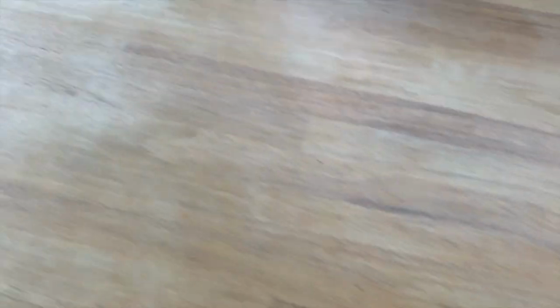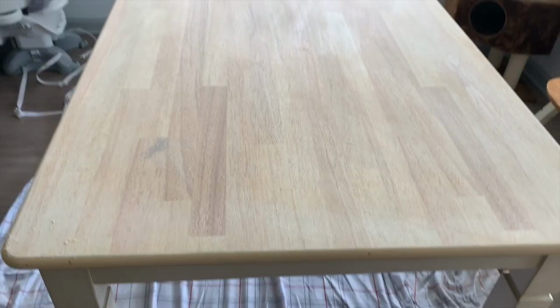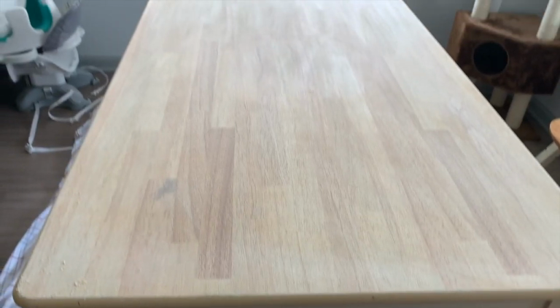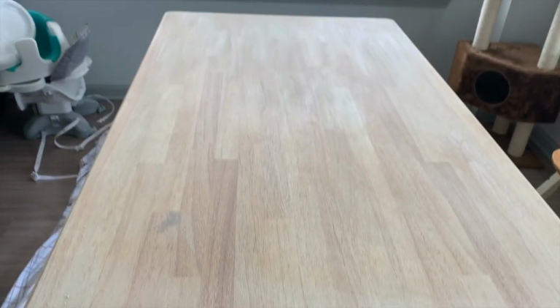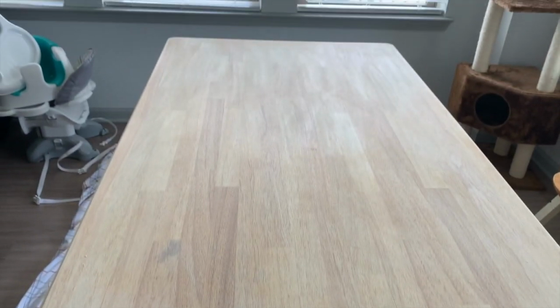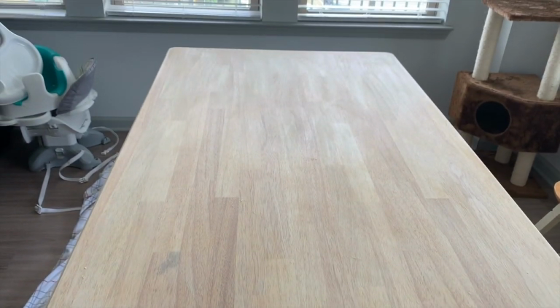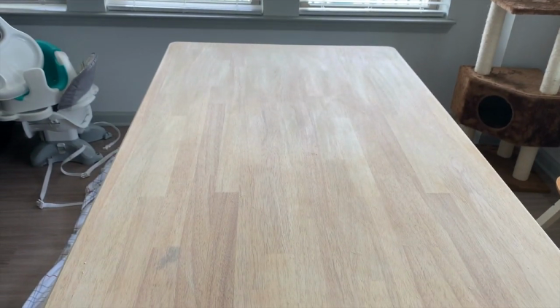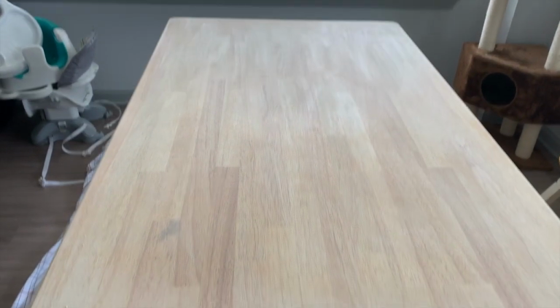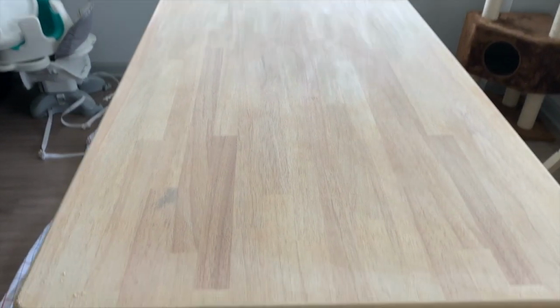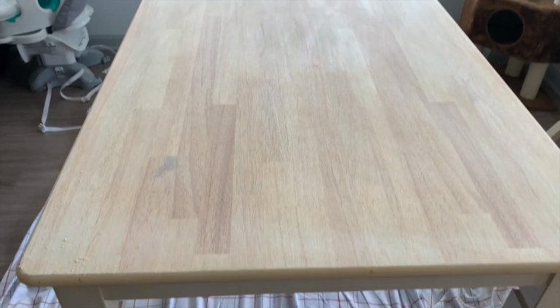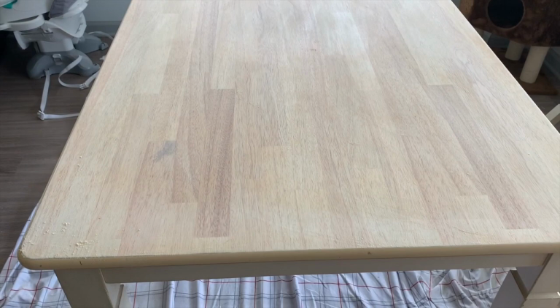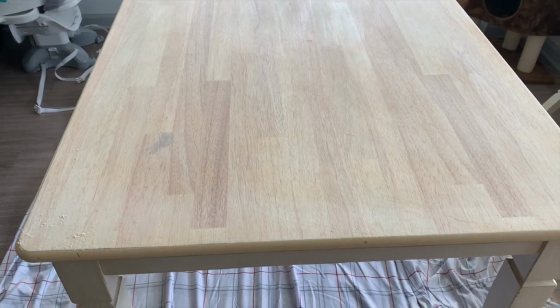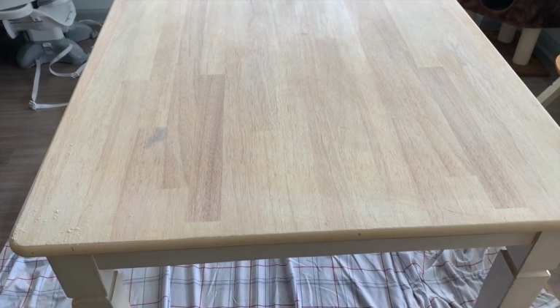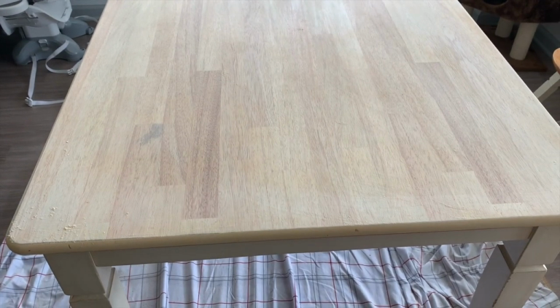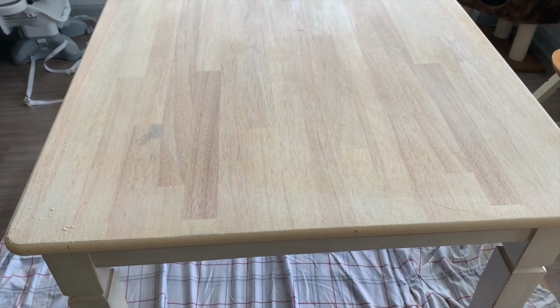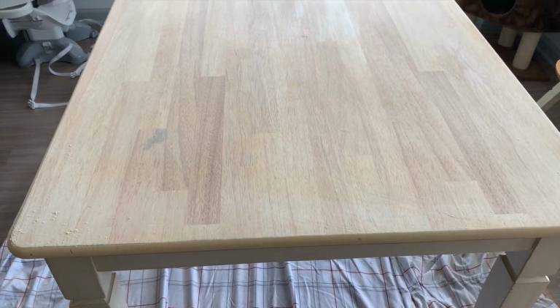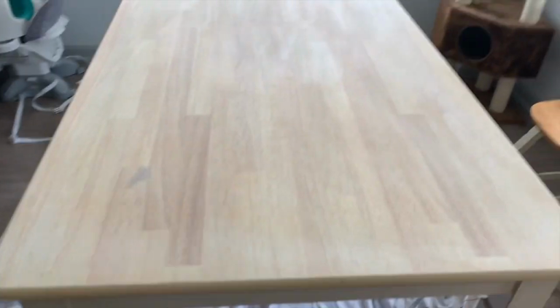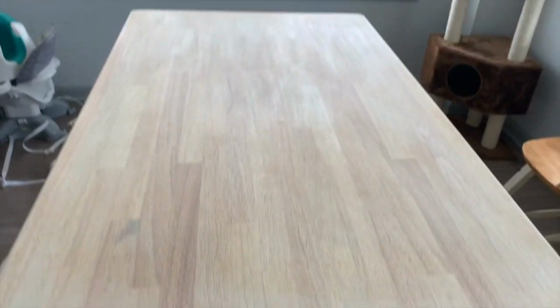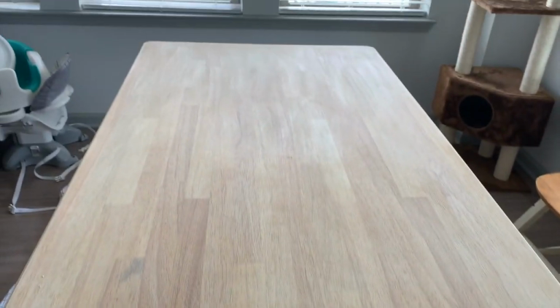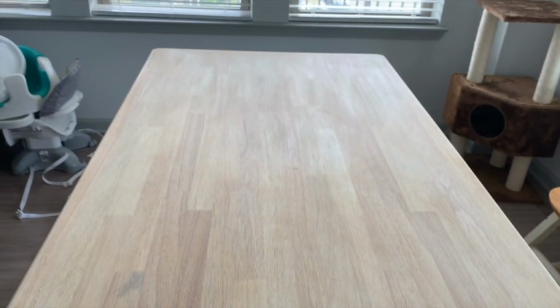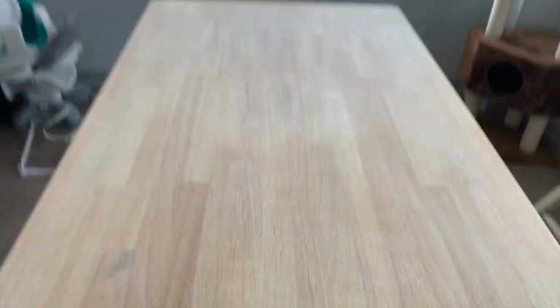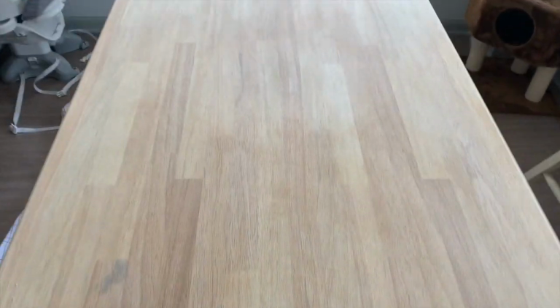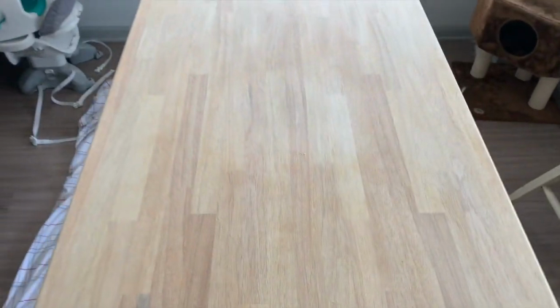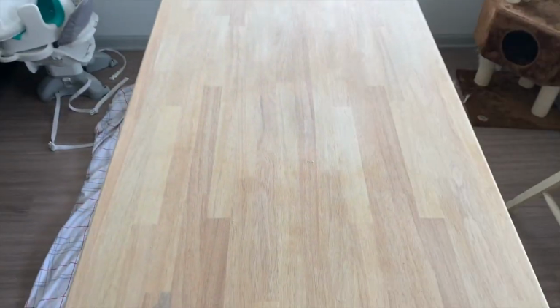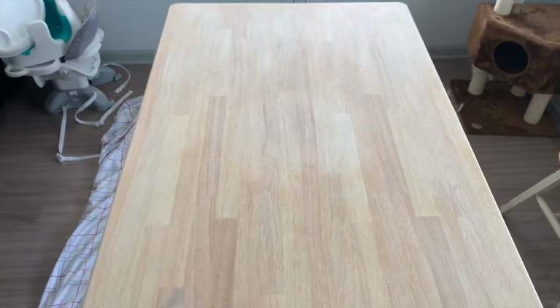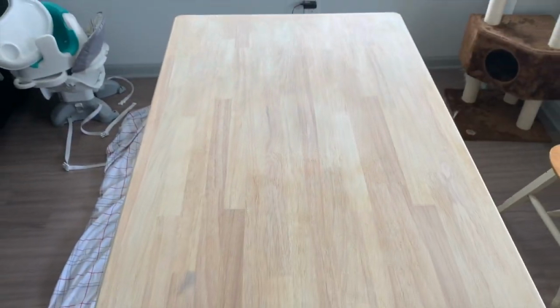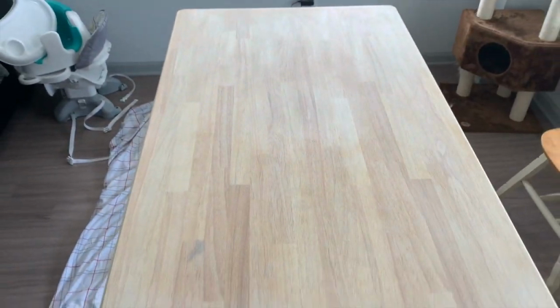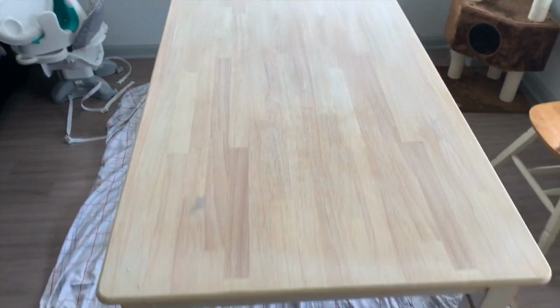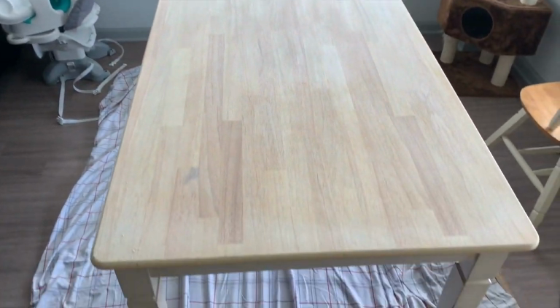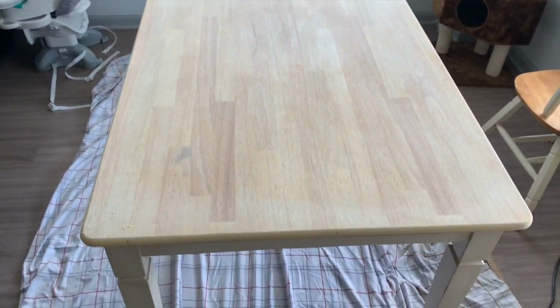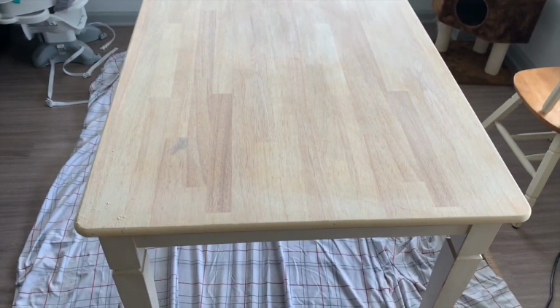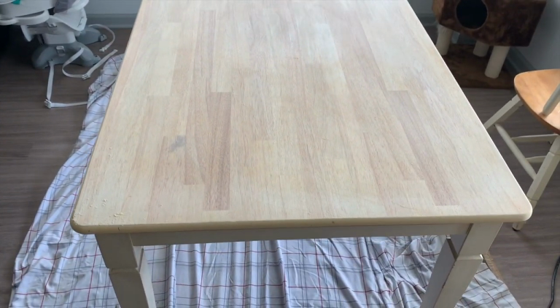All the sanding is done. Now I just have to clean it and then we're going to start staining. That's what it looks like.